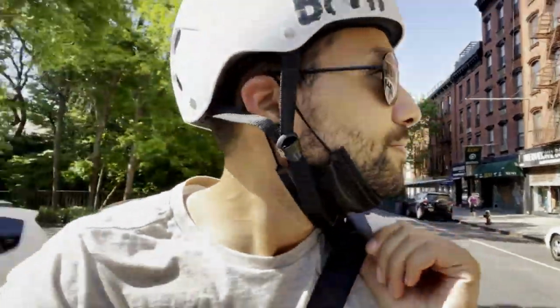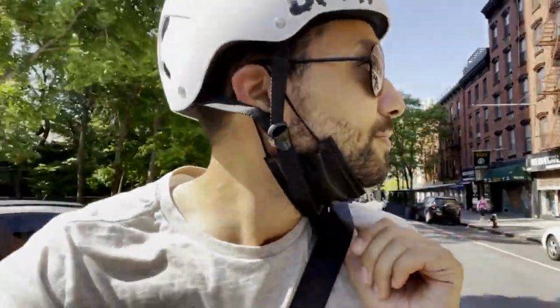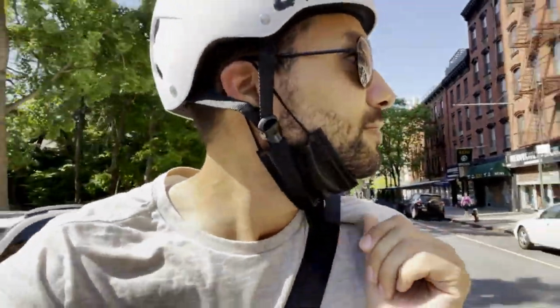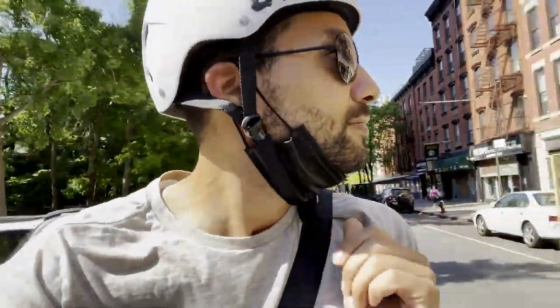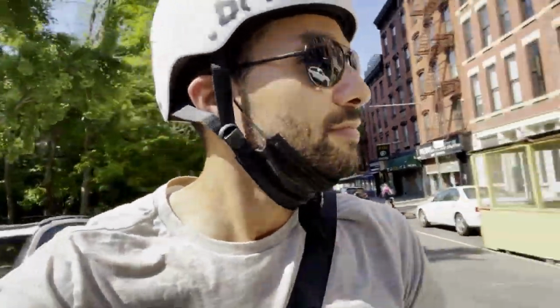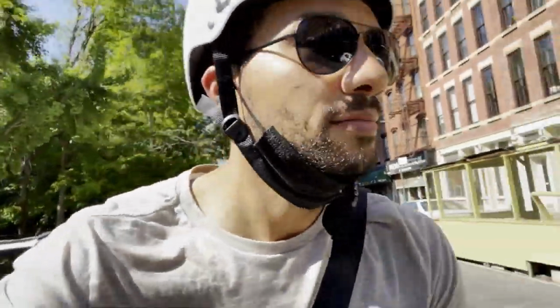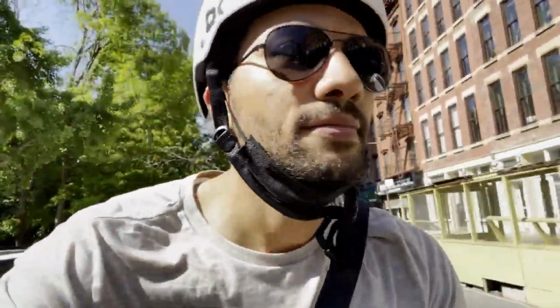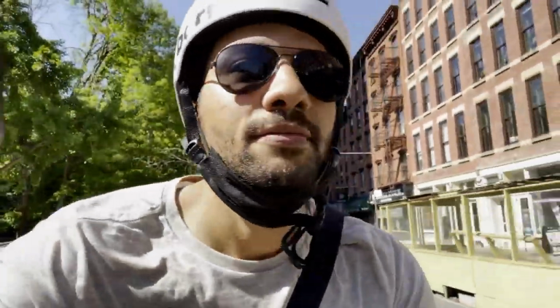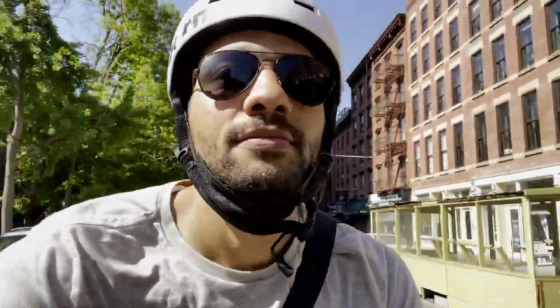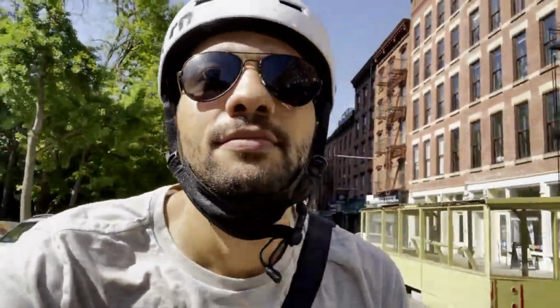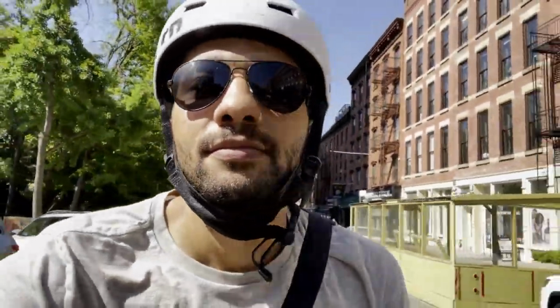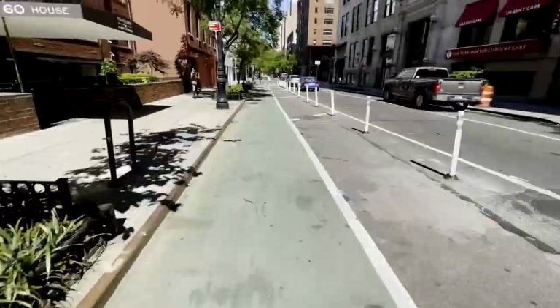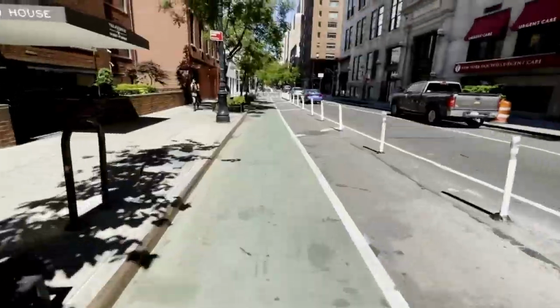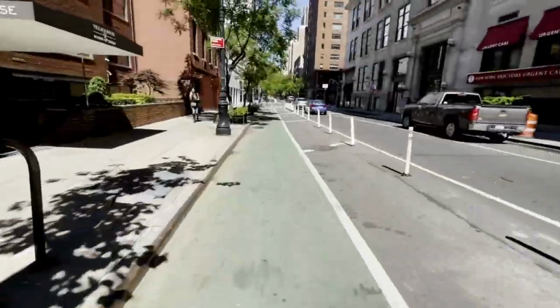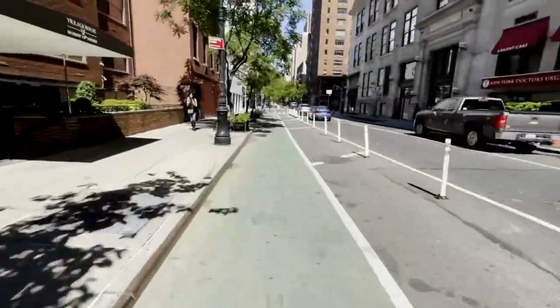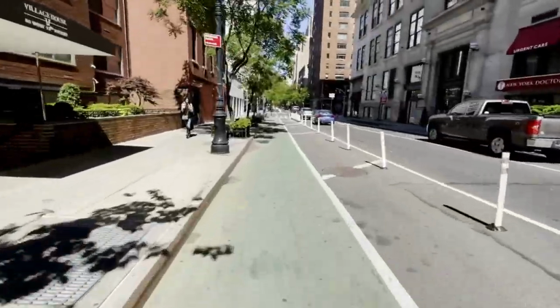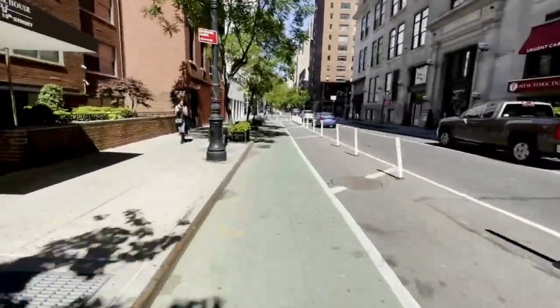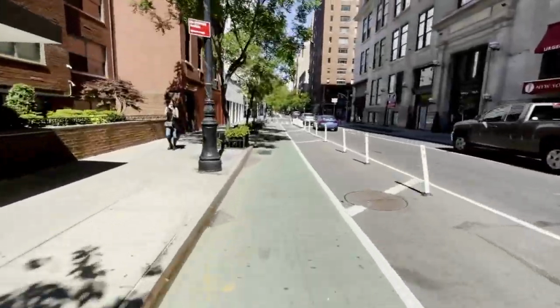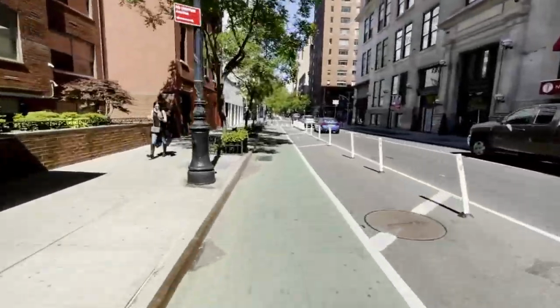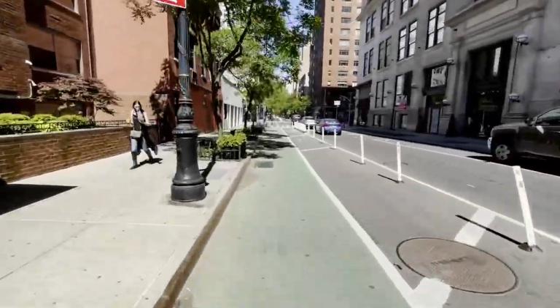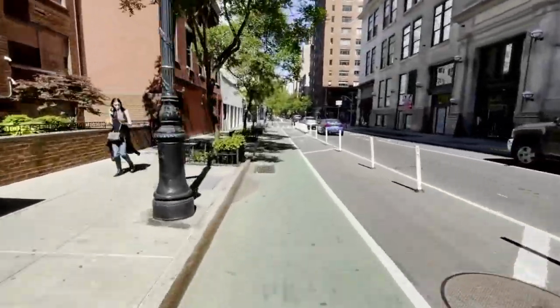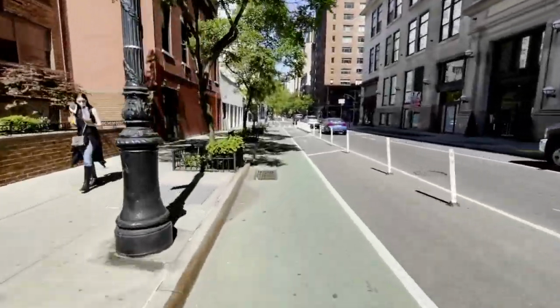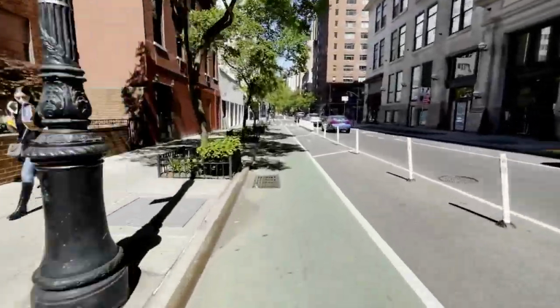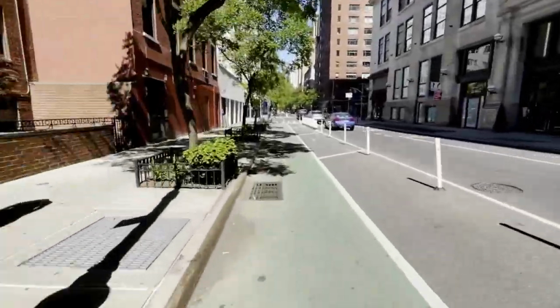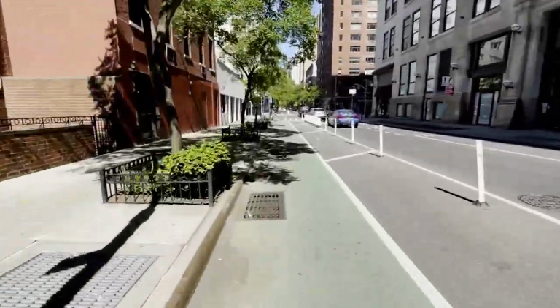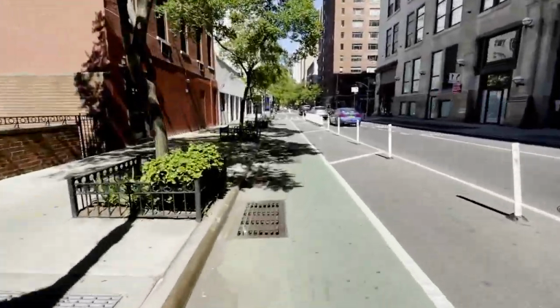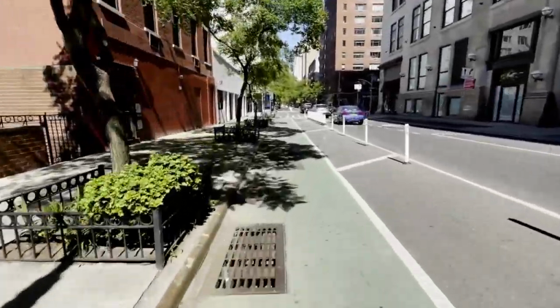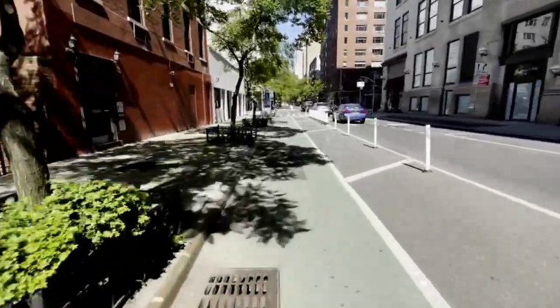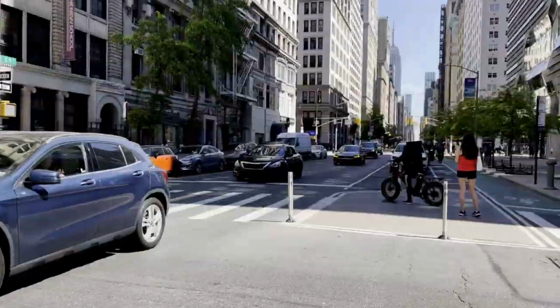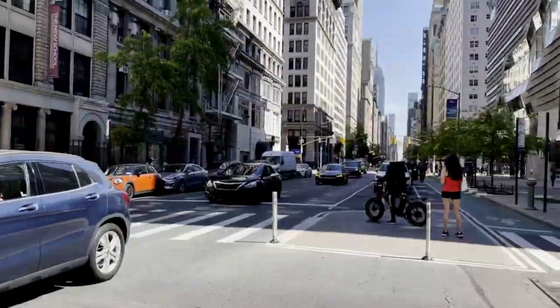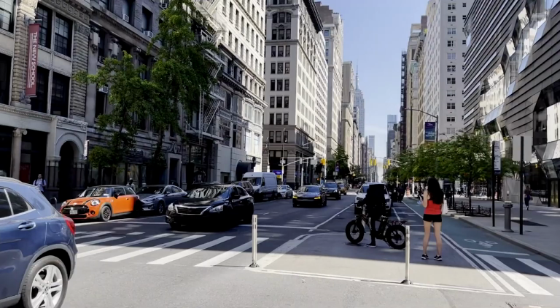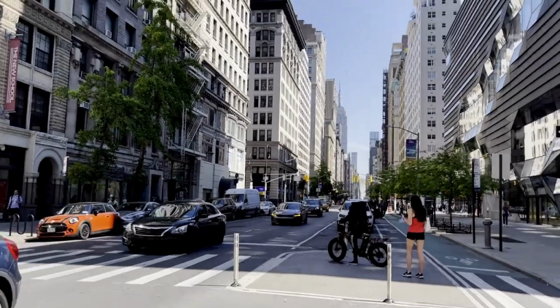As is customary on beautiful days in New York City, I will always ride my bike to the gallery.